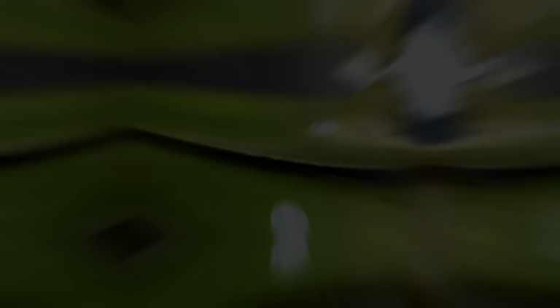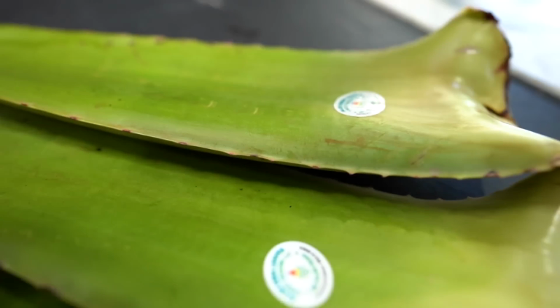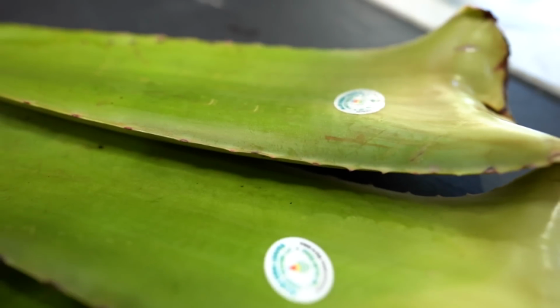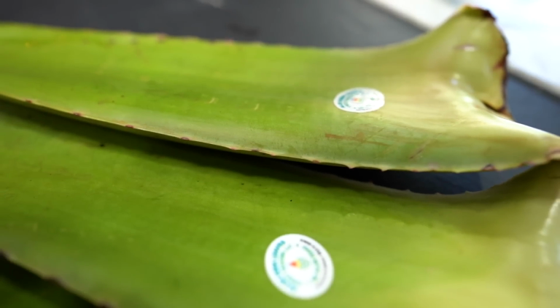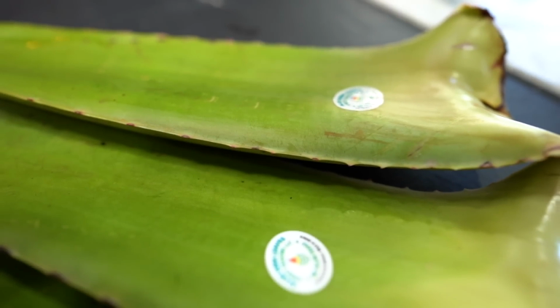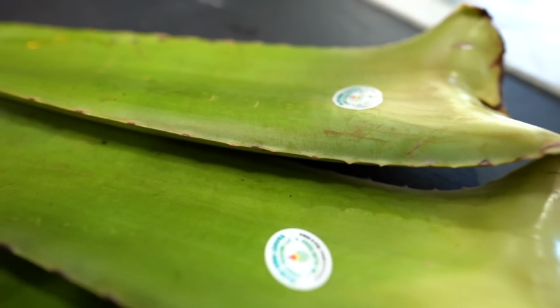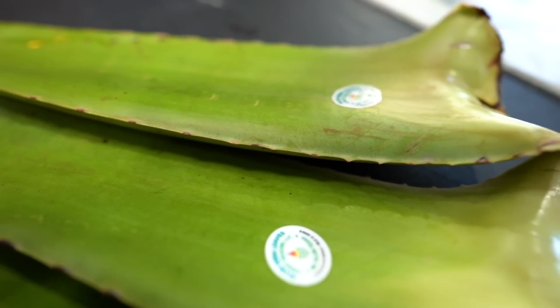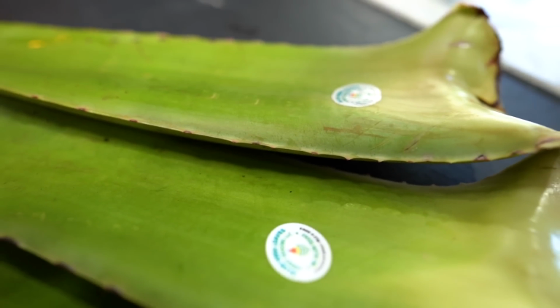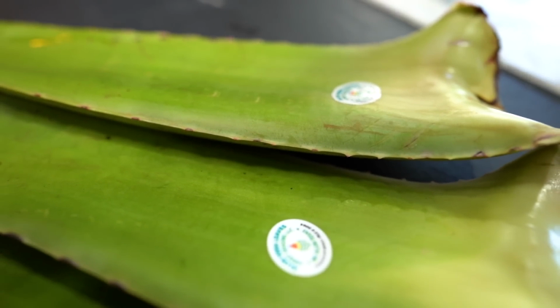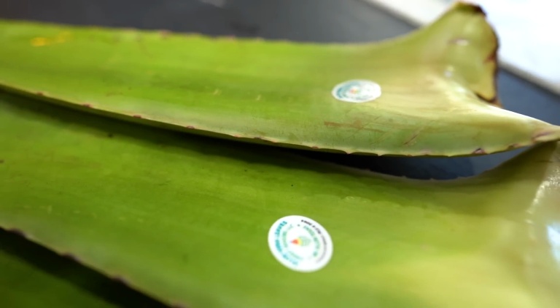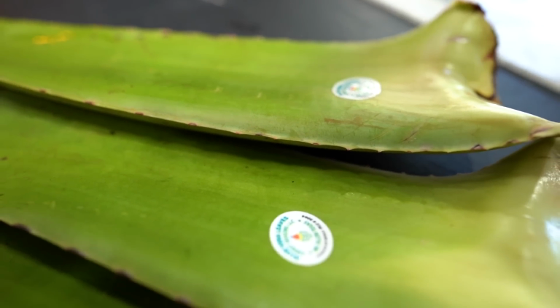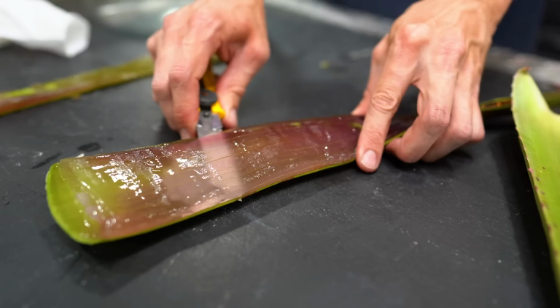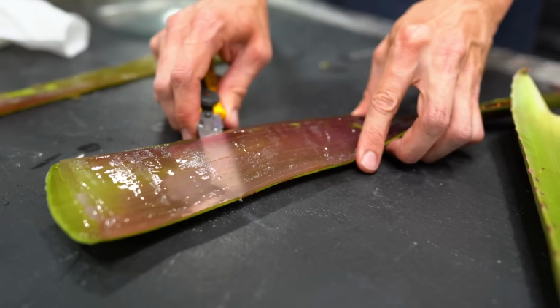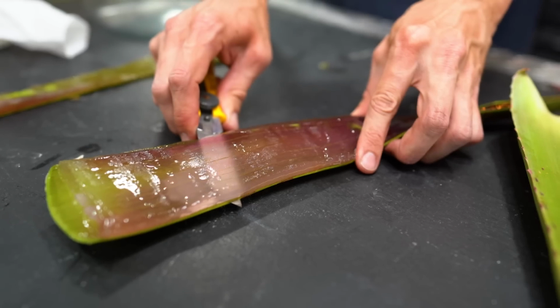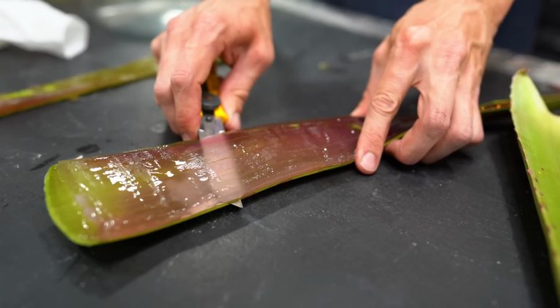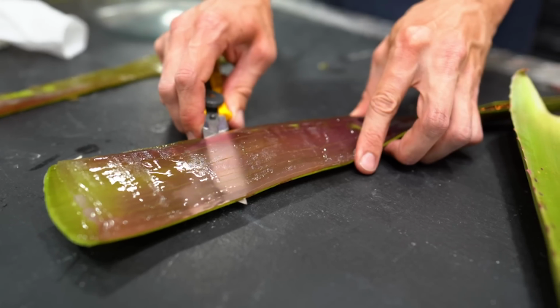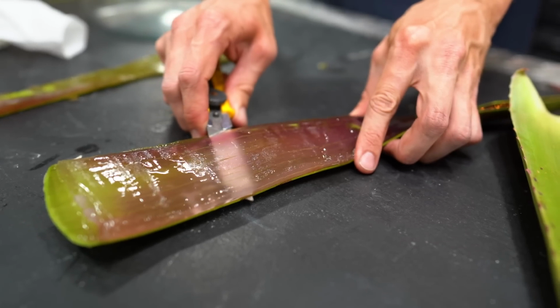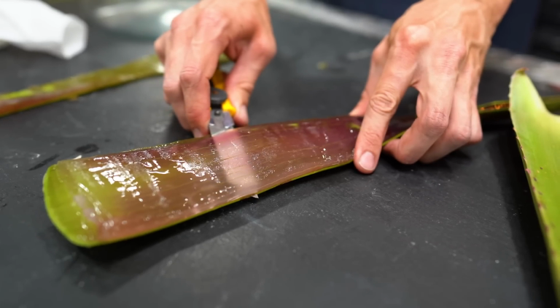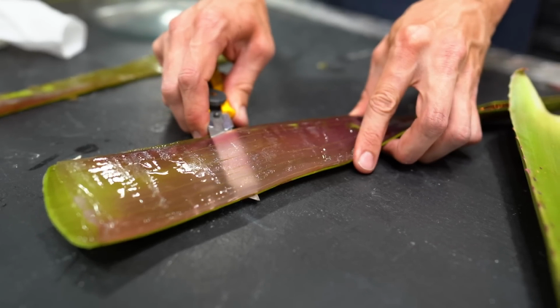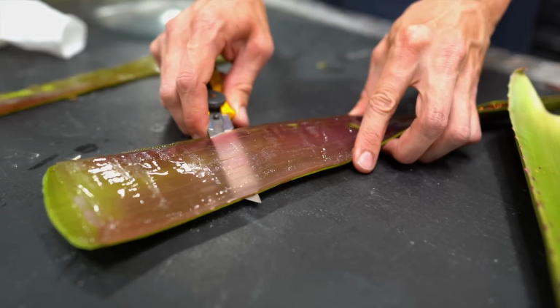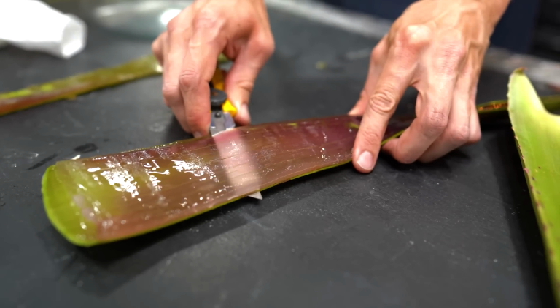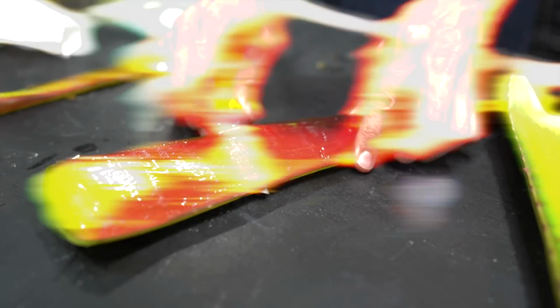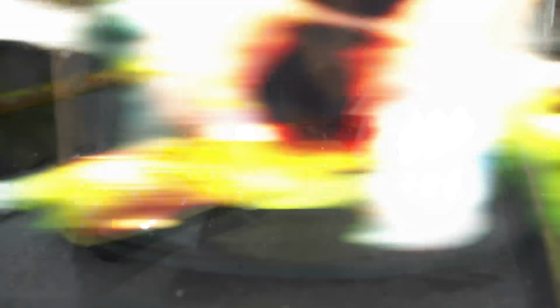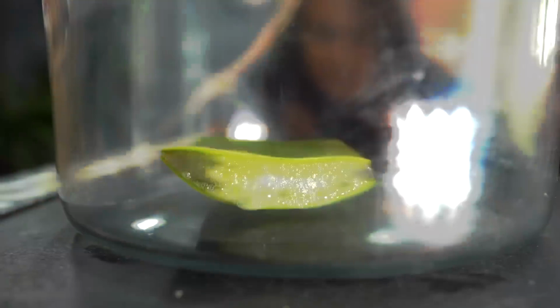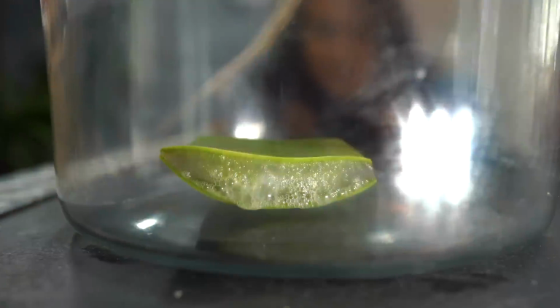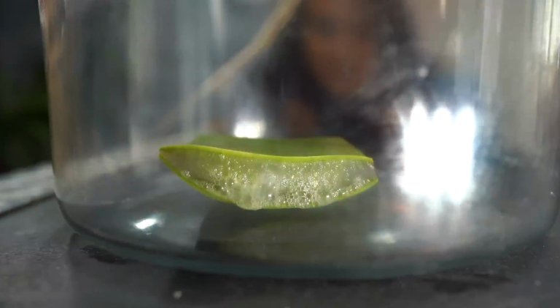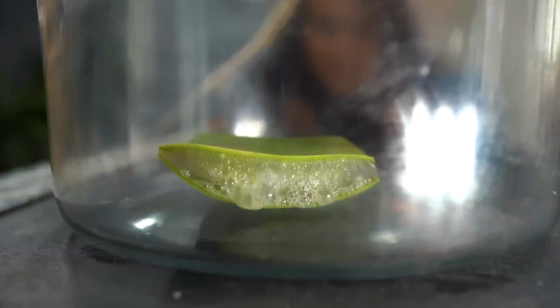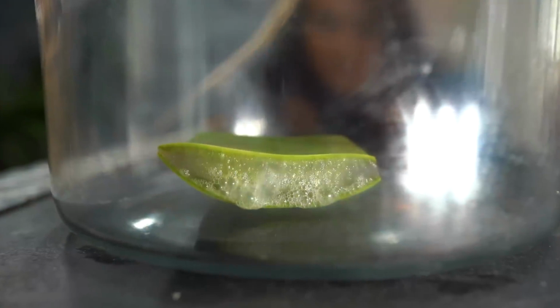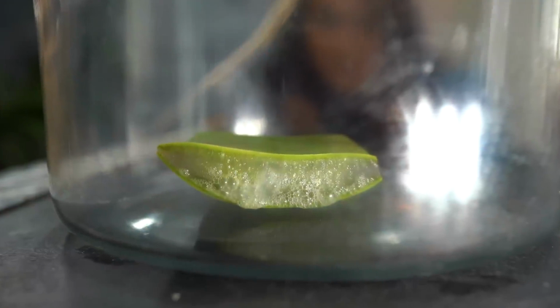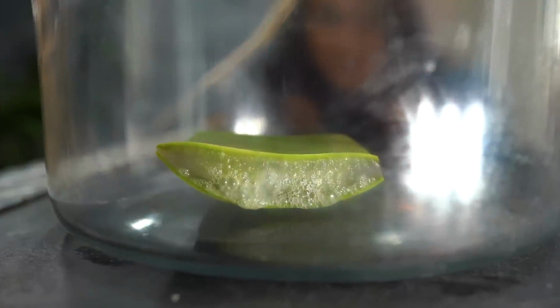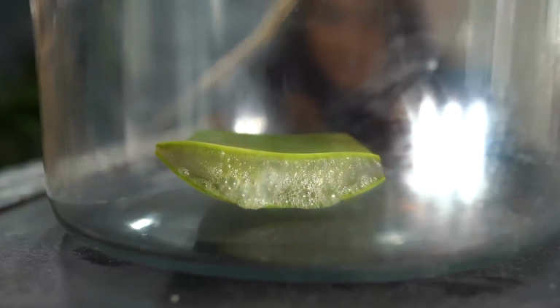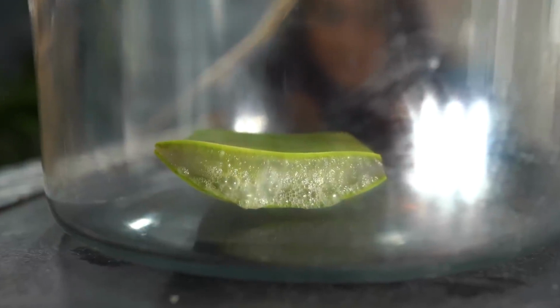In today's video, we are taking a look at aloe vera, extracting it from its natural source, and seeing just what we can do with it.